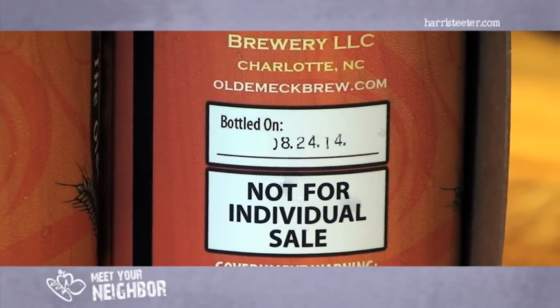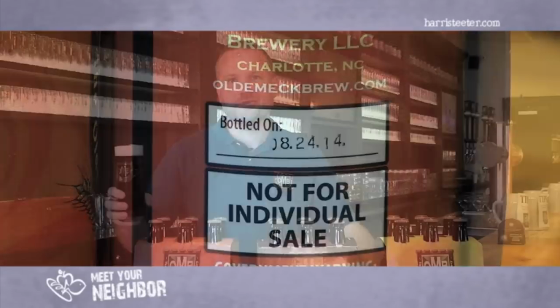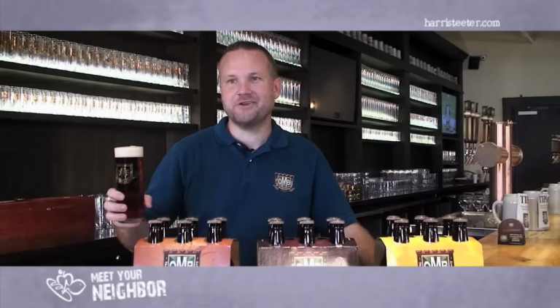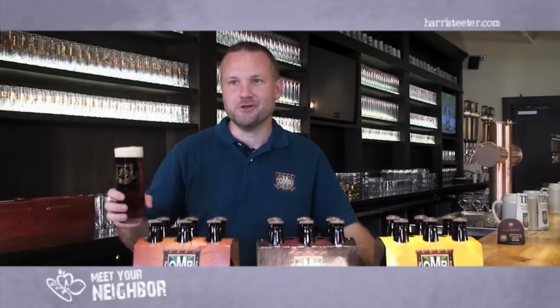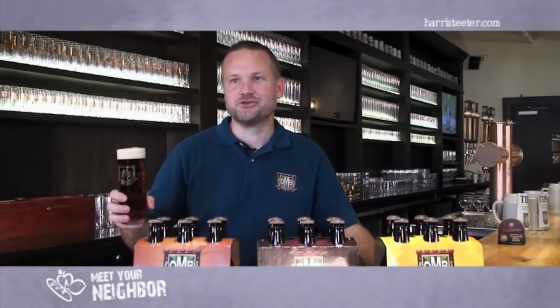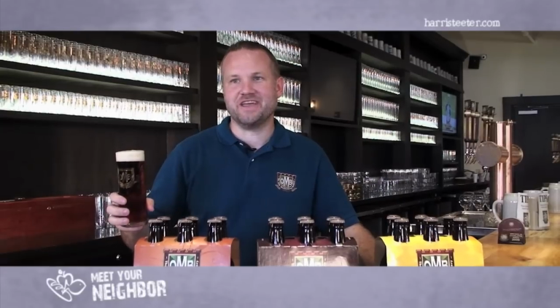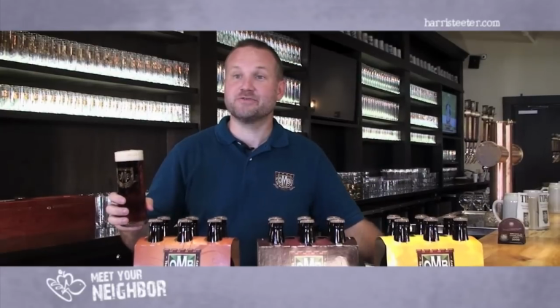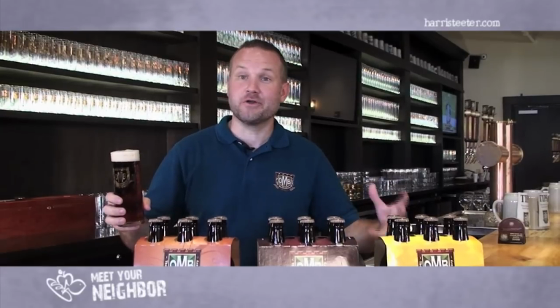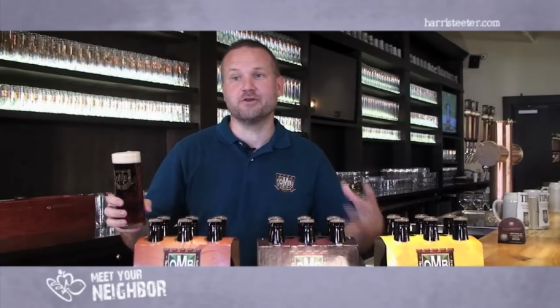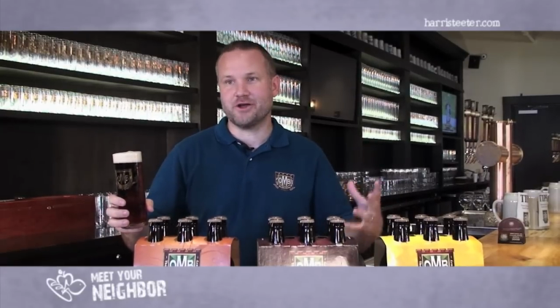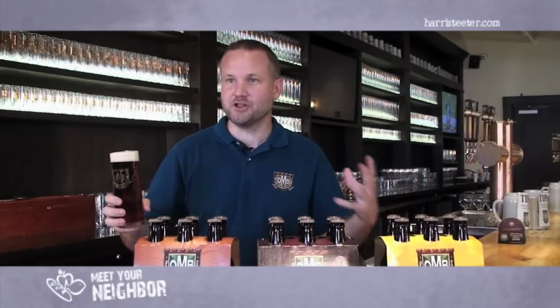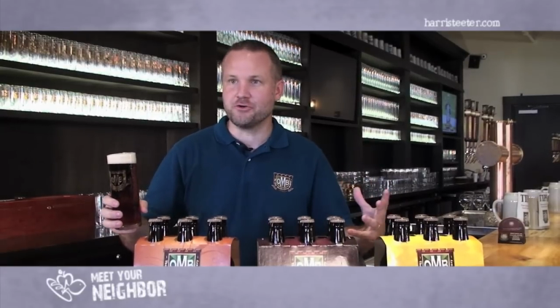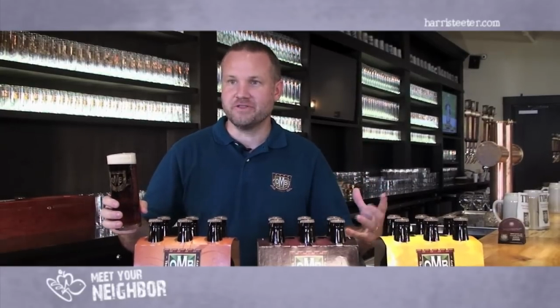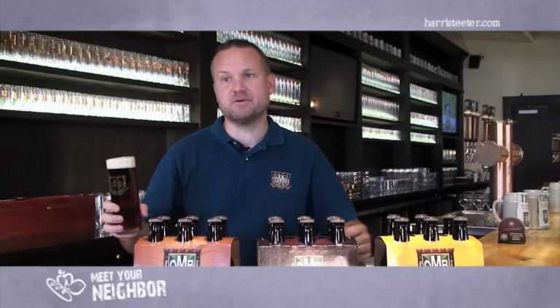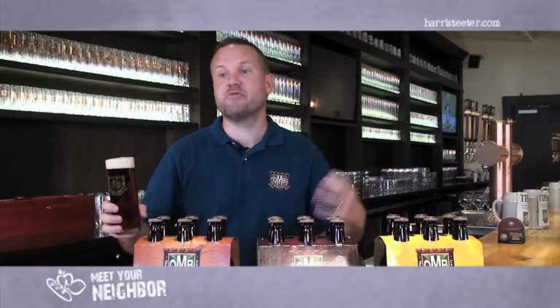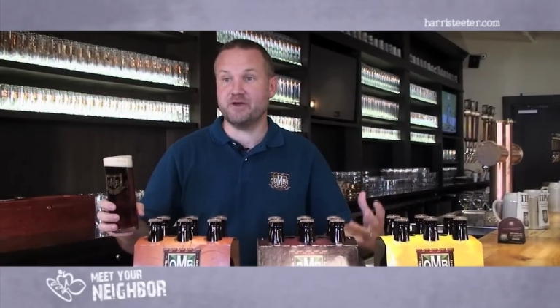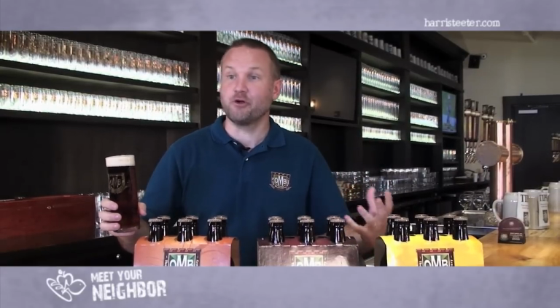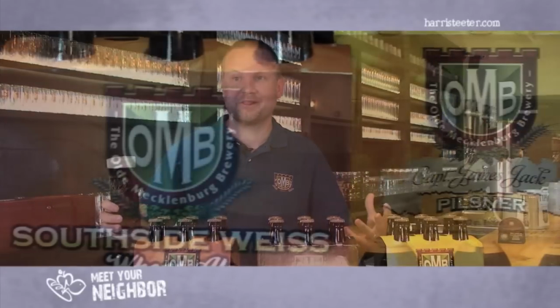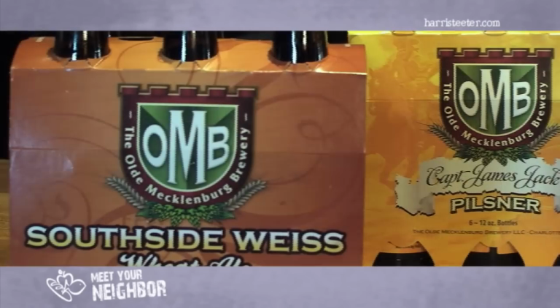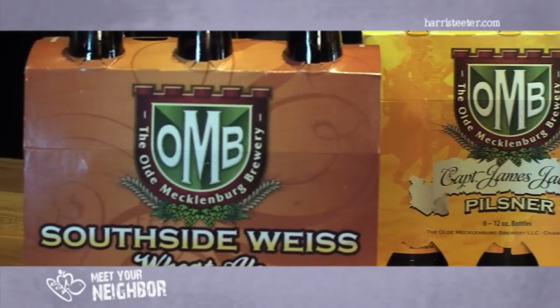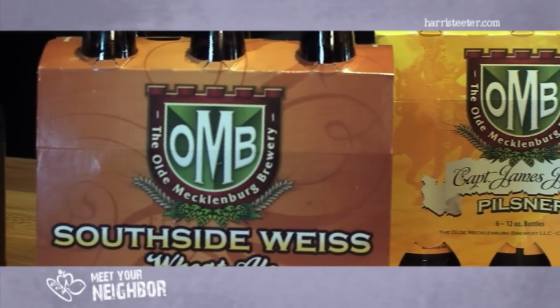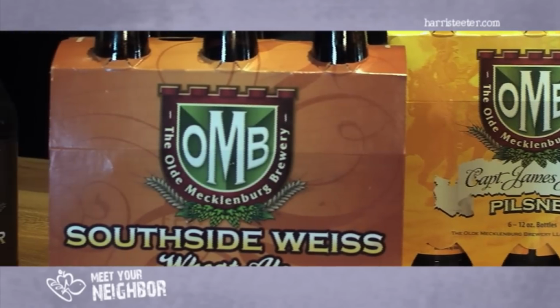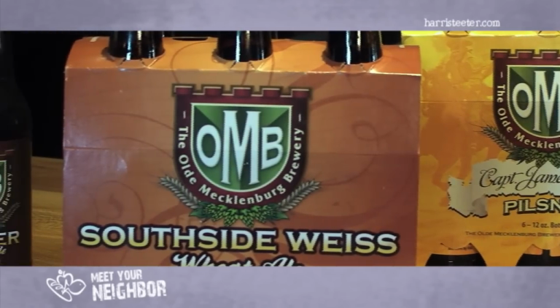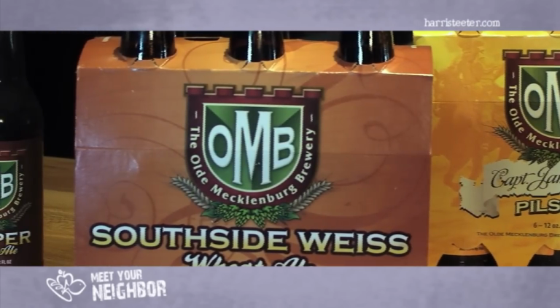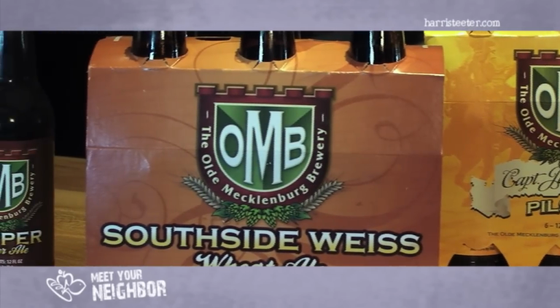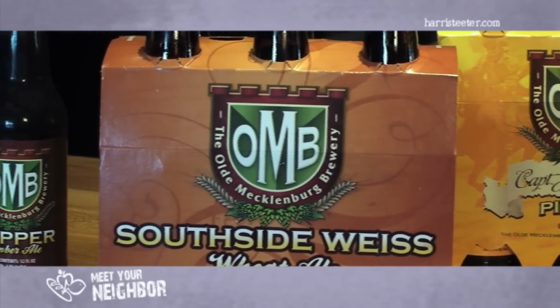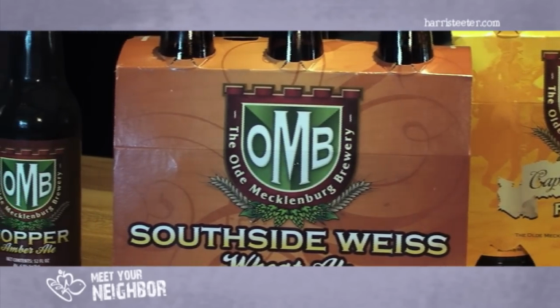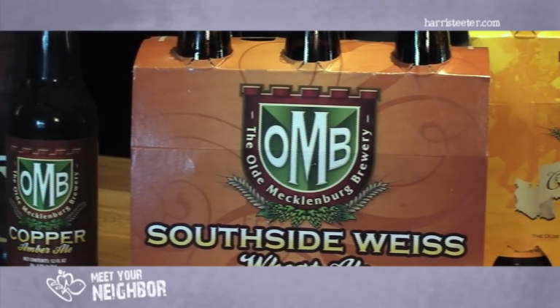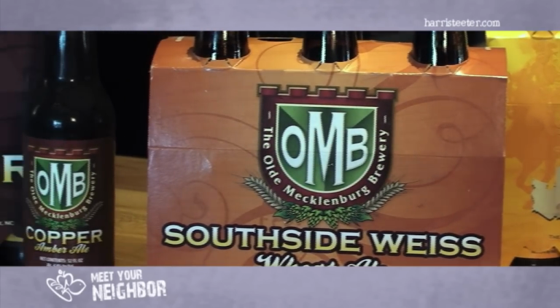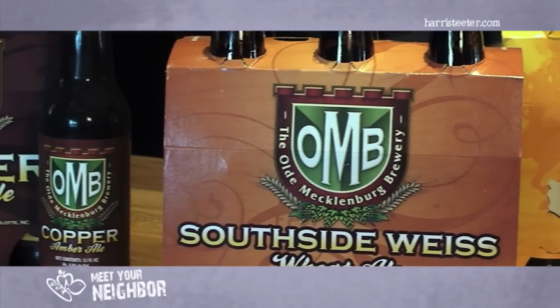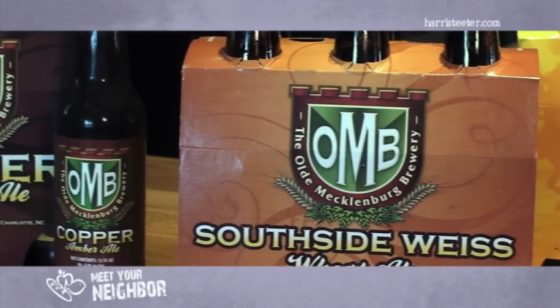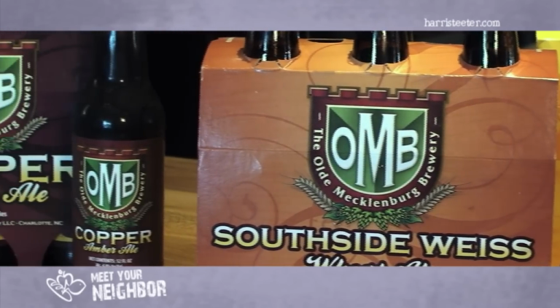Harris Teeter is a local chain that's focused on fresh and local, making them a perfect fit for Old Mecklenburg. They were the first grocery store in the area to pick us up and they remain a valued partner of ours.